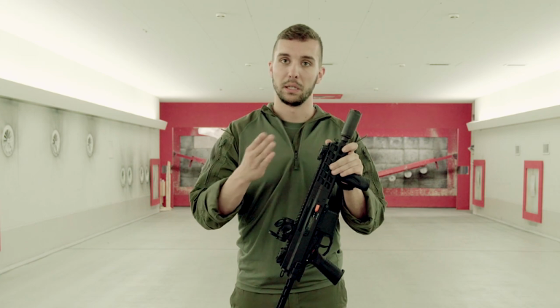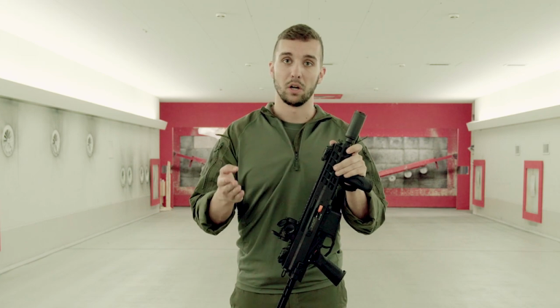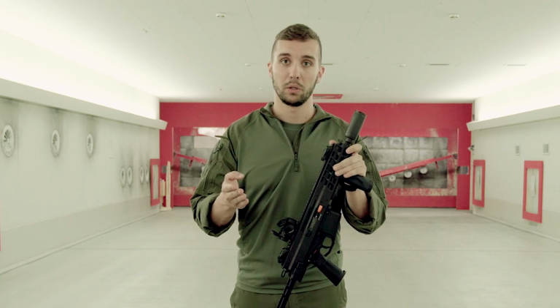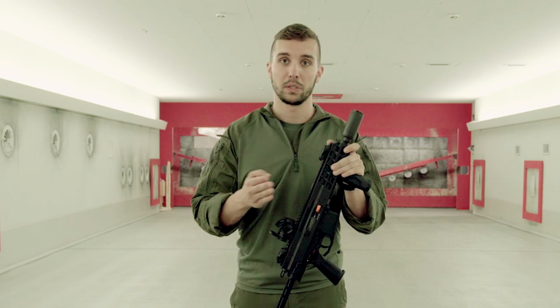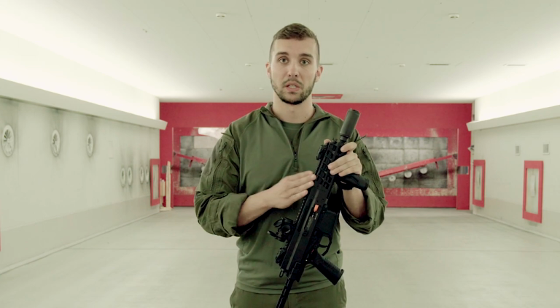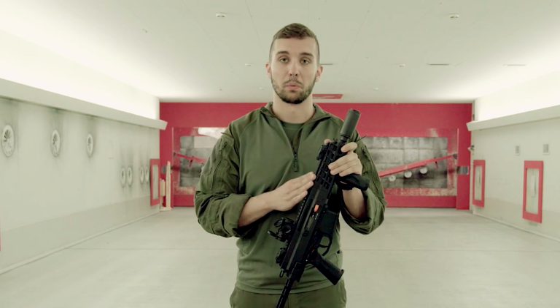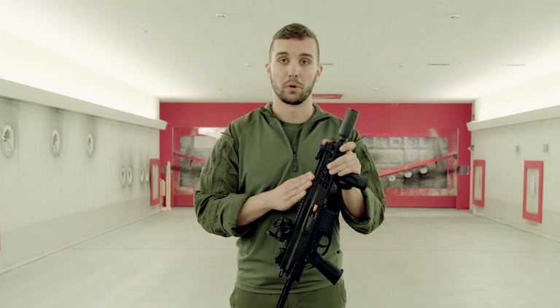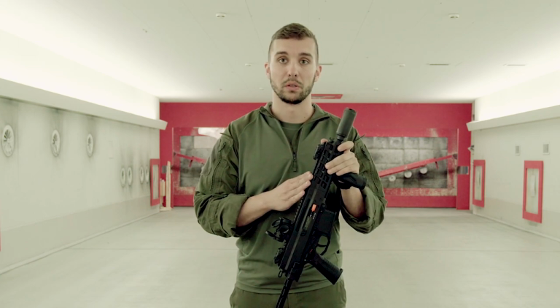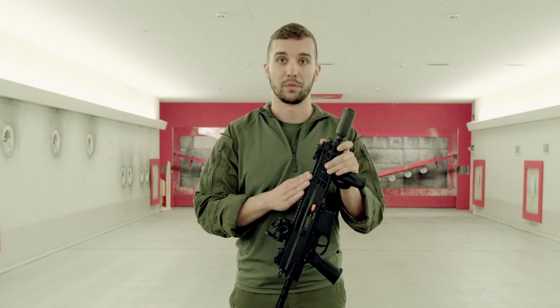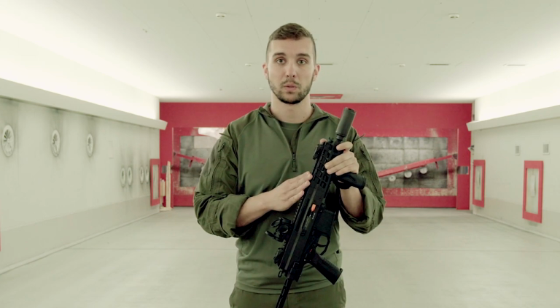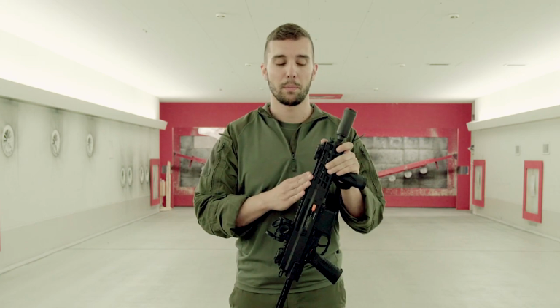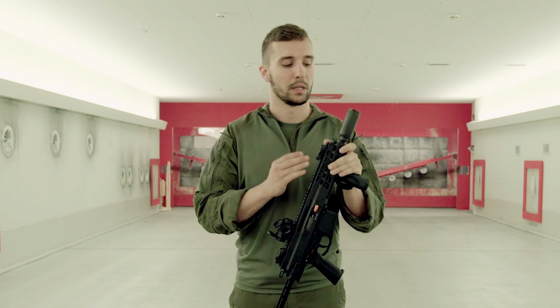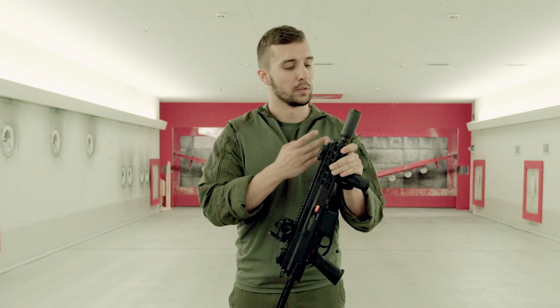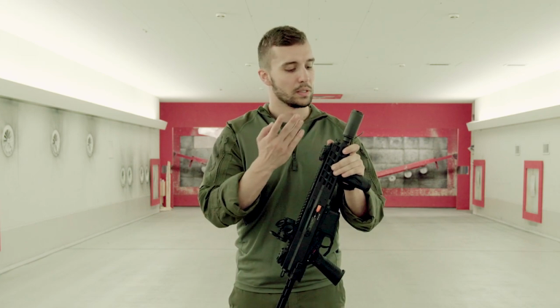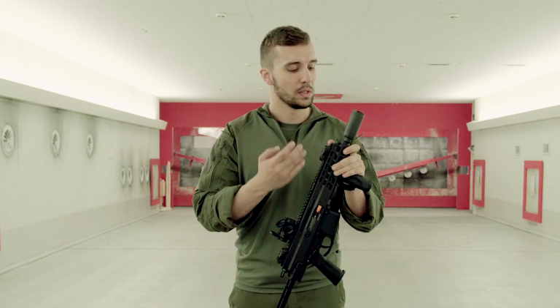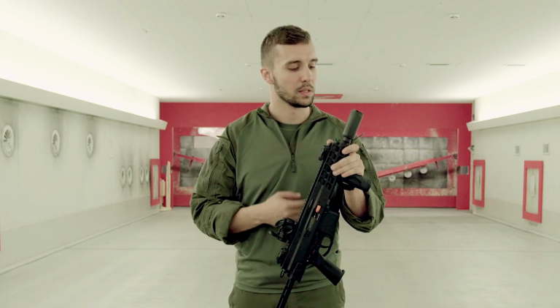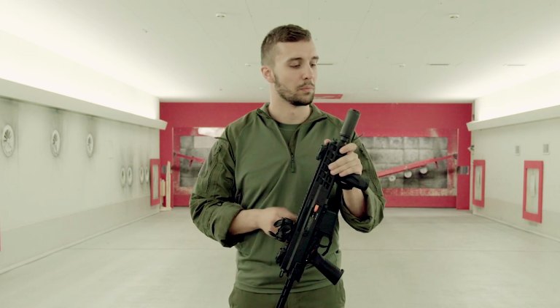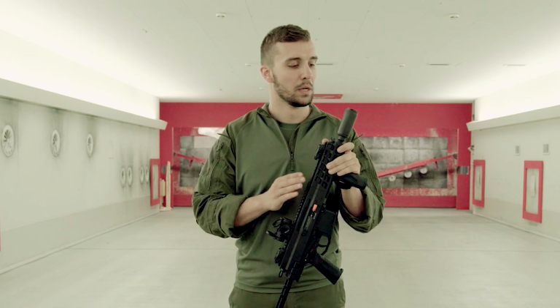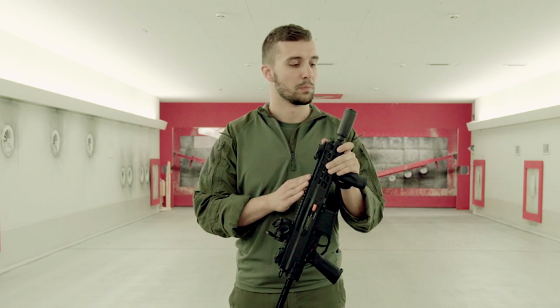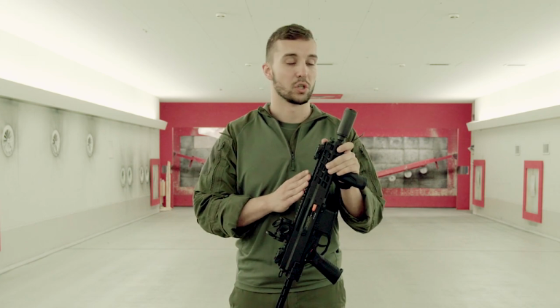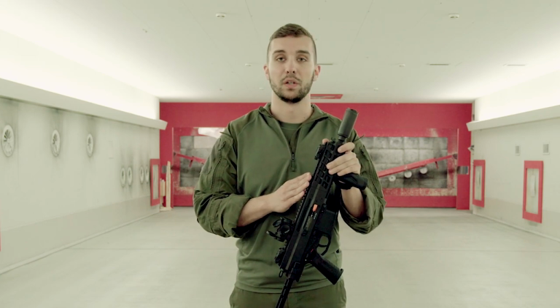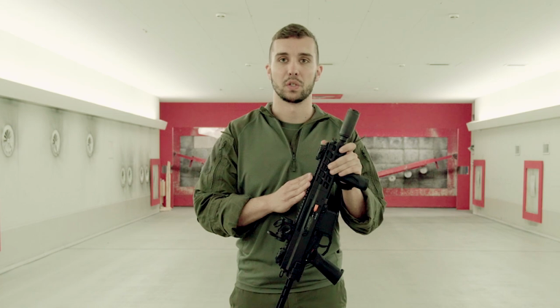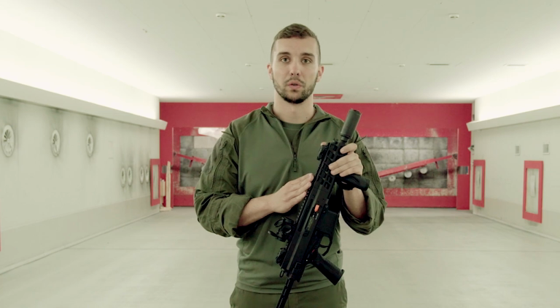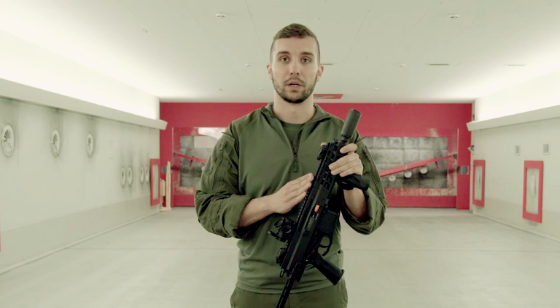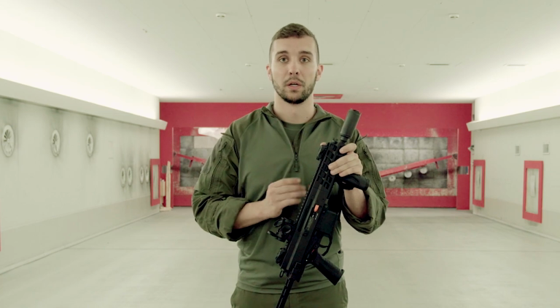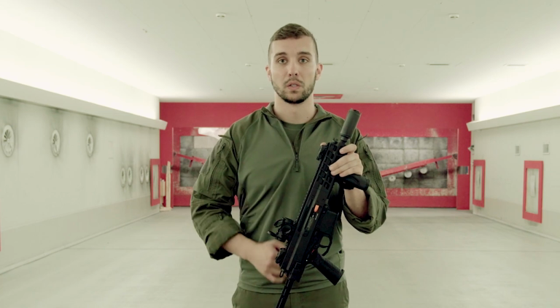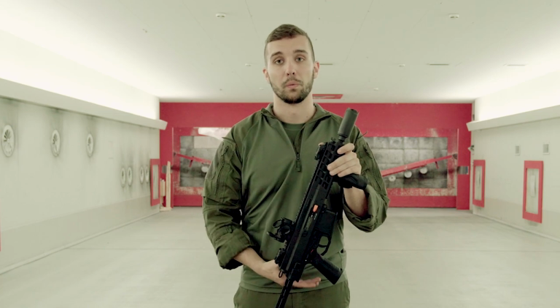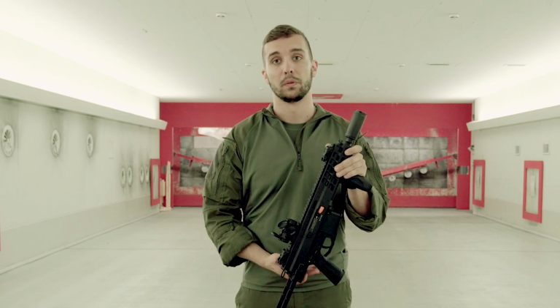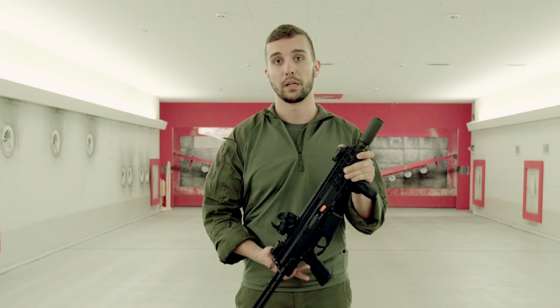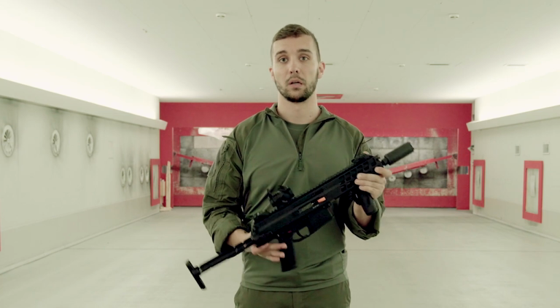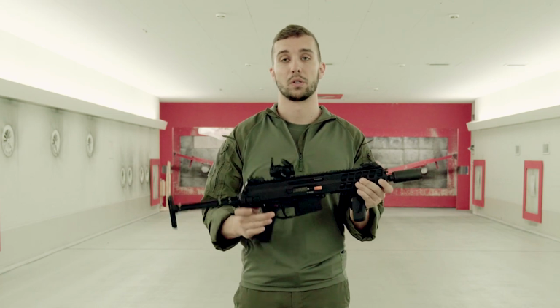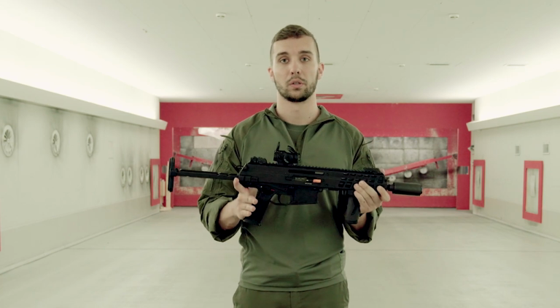PDW stands for personal defense weapon and you can see it has some special features on there. Let's take a closer look.